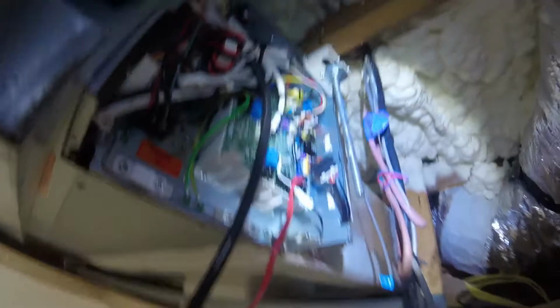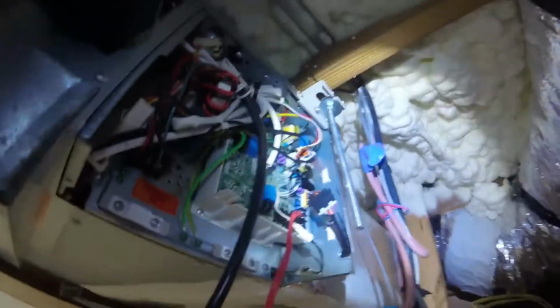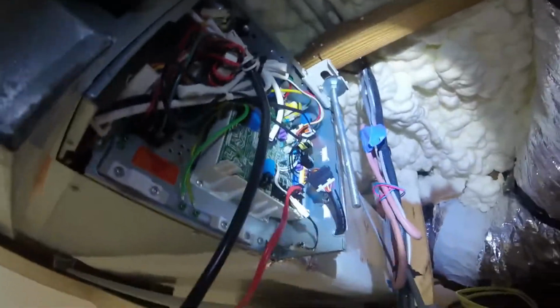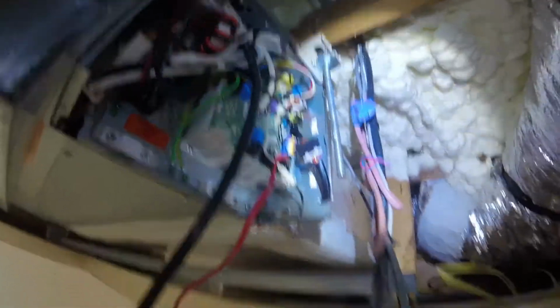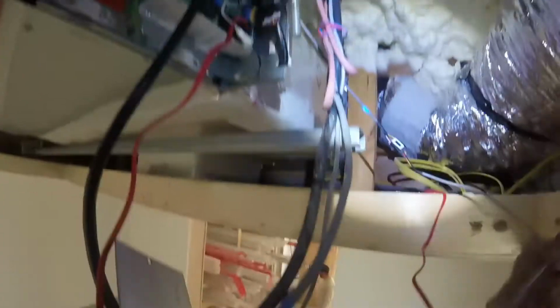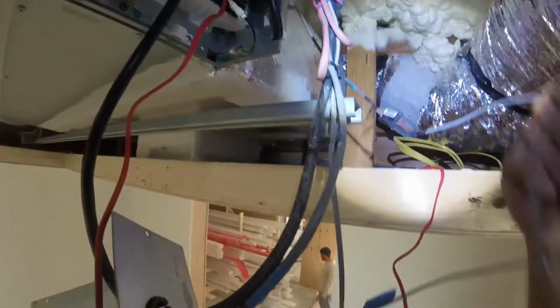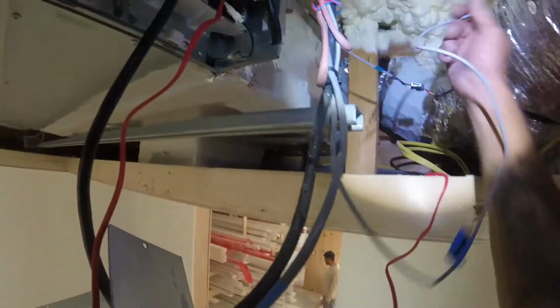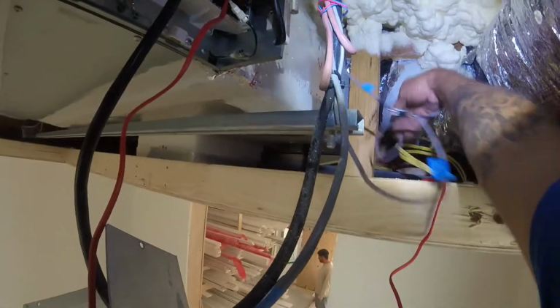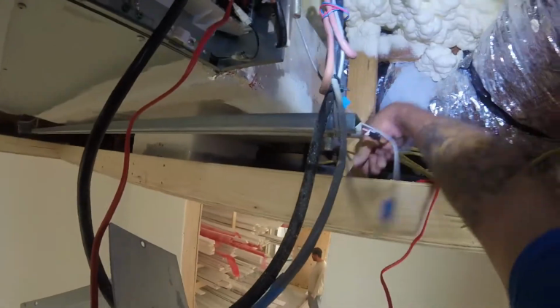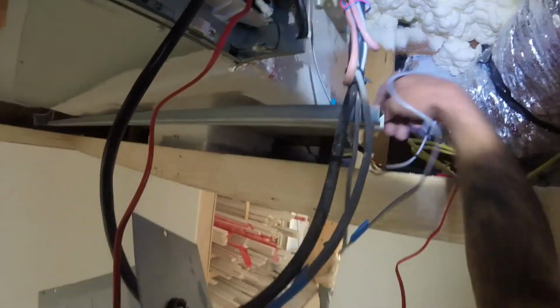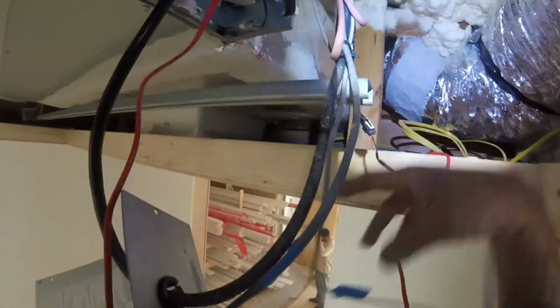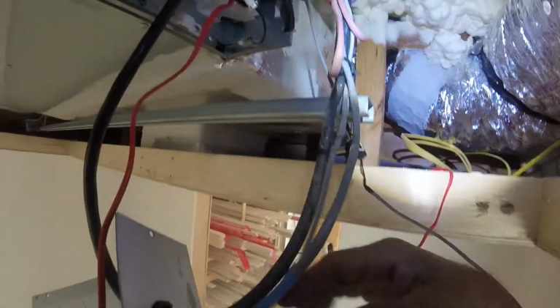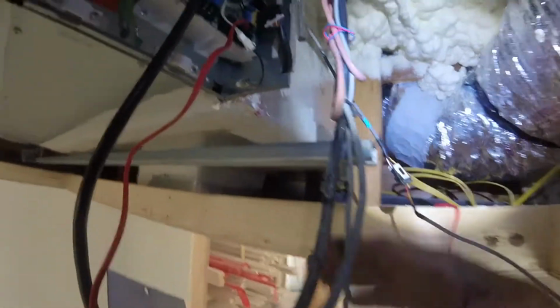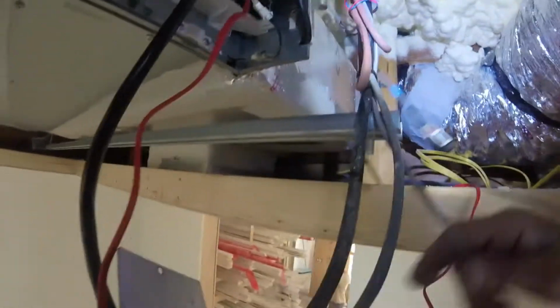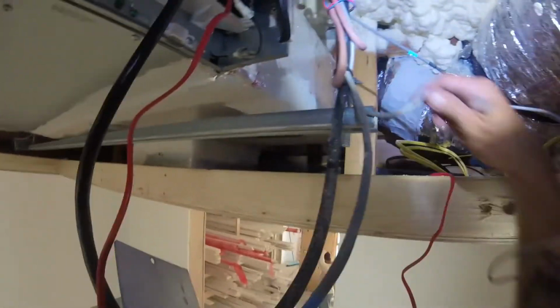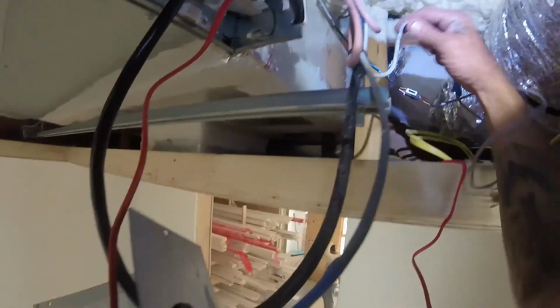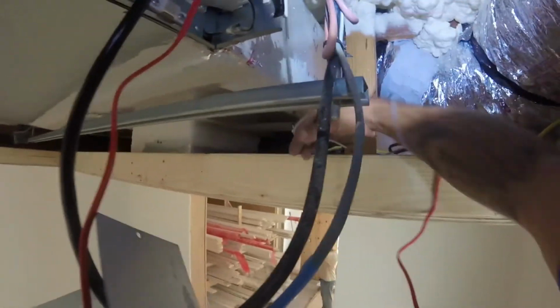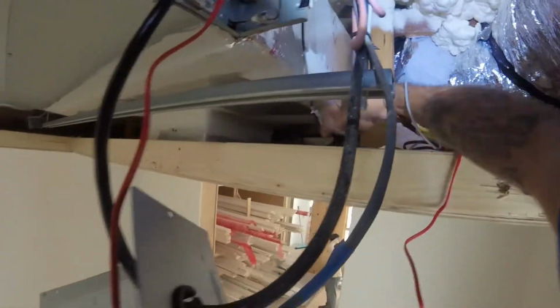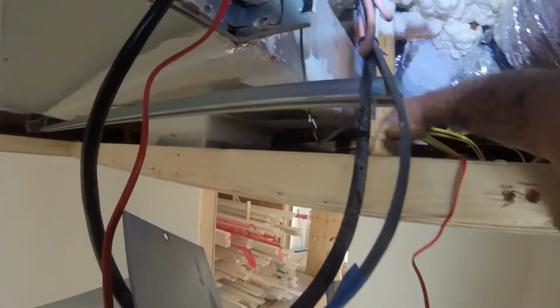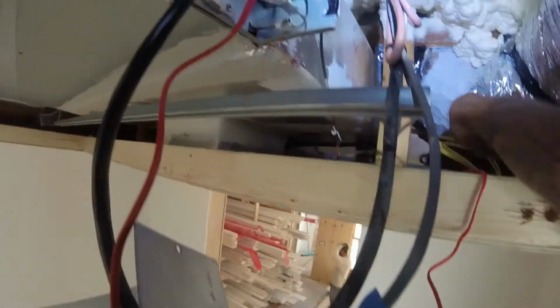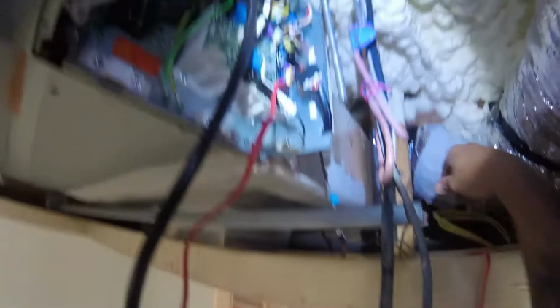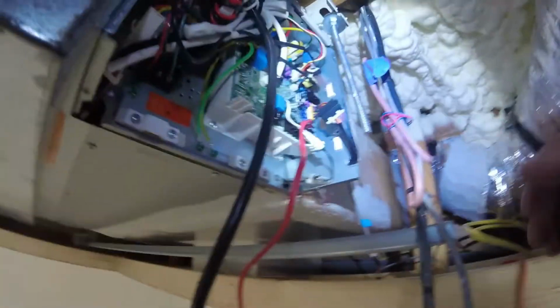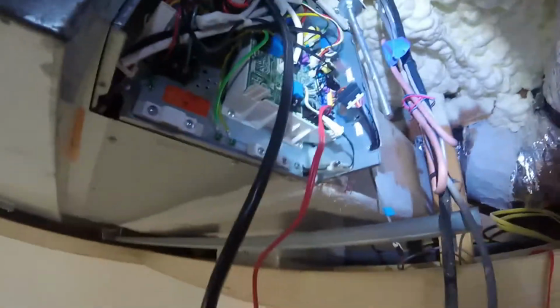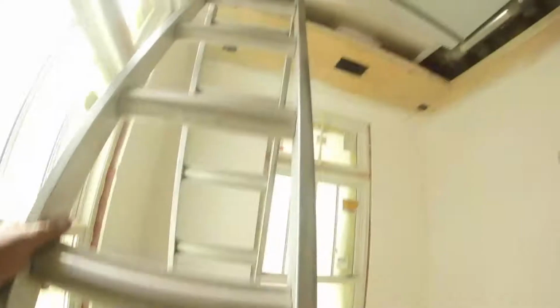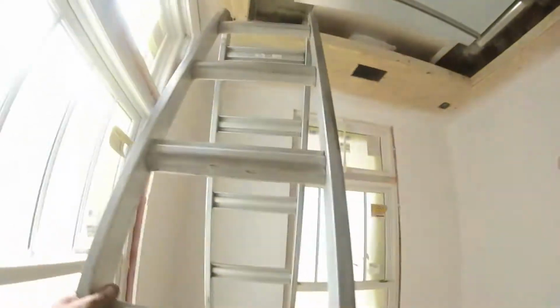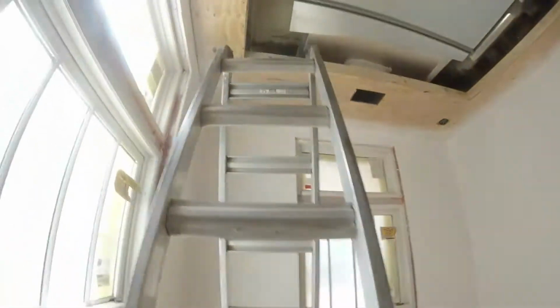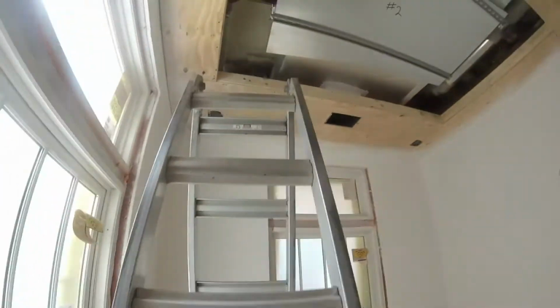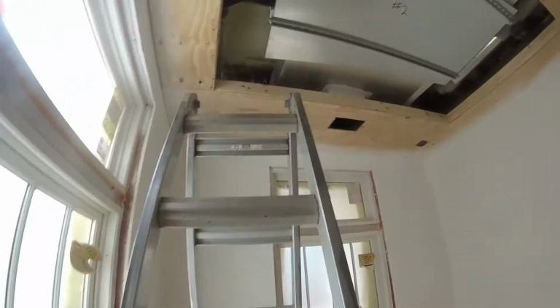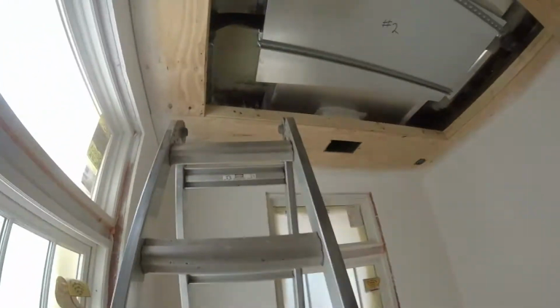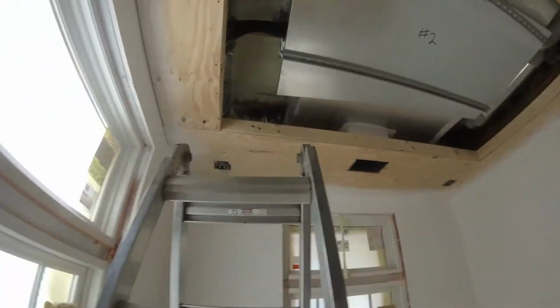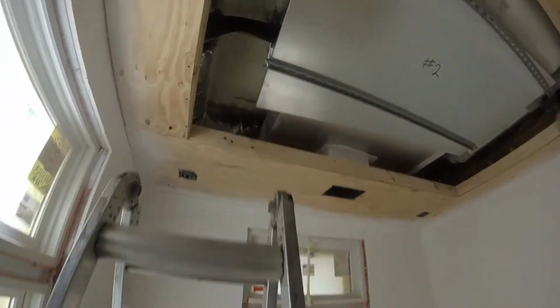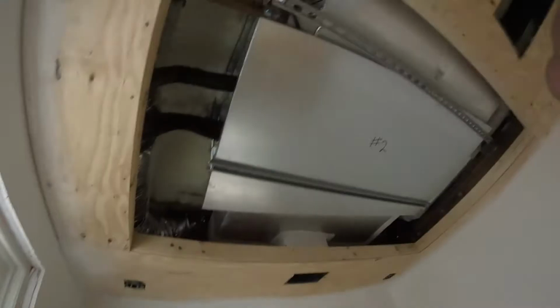I gotta get some wire ties and clean this up, and then we'll be going. The unit's in a vacuum.